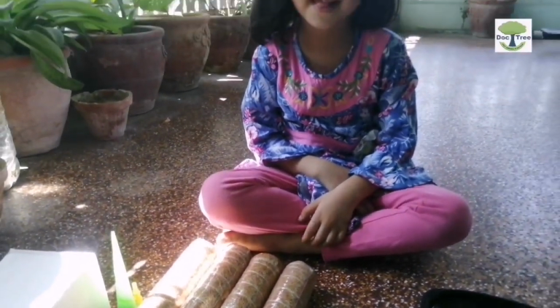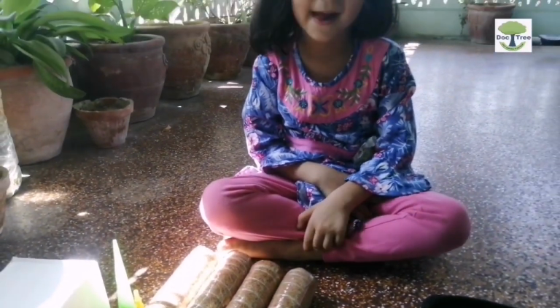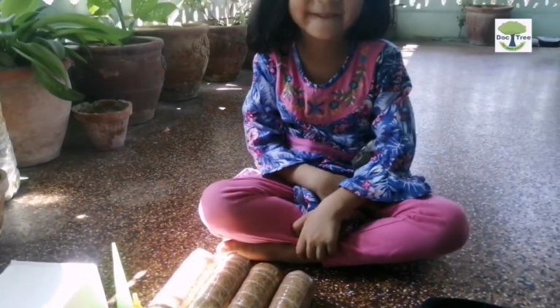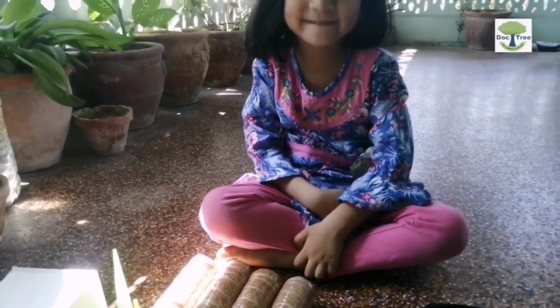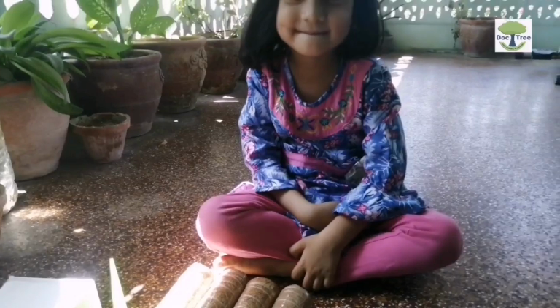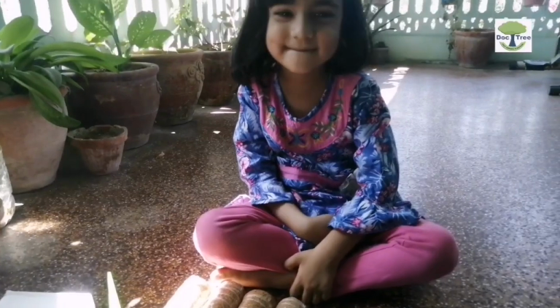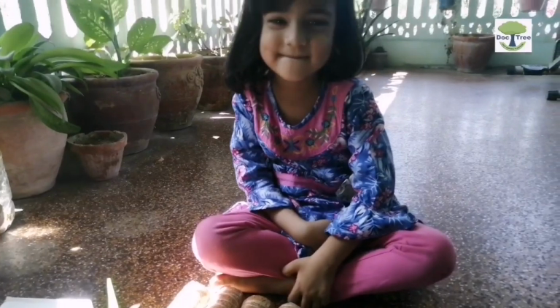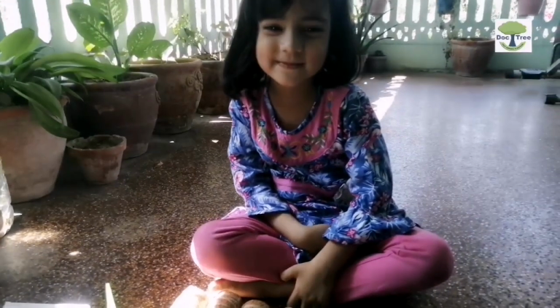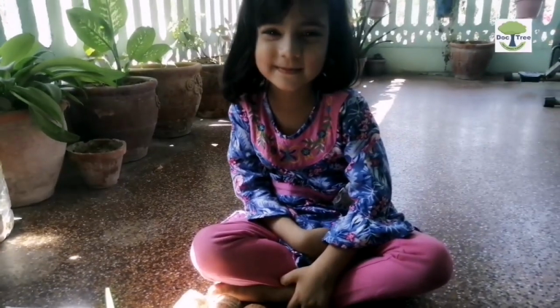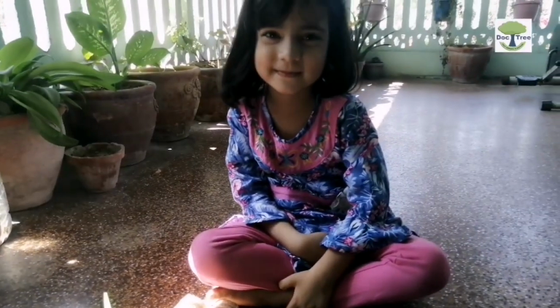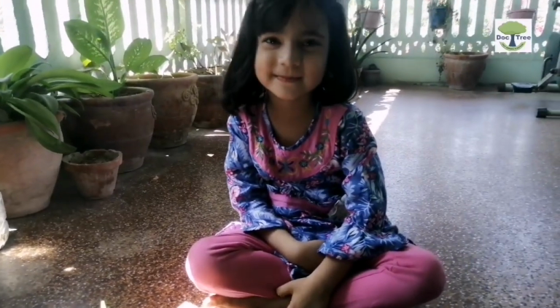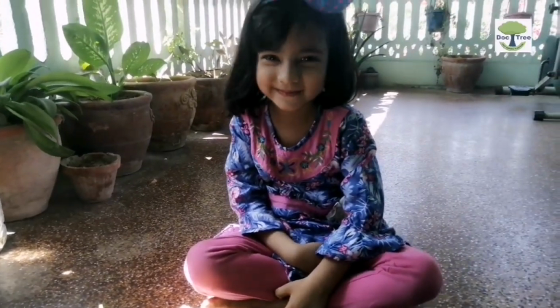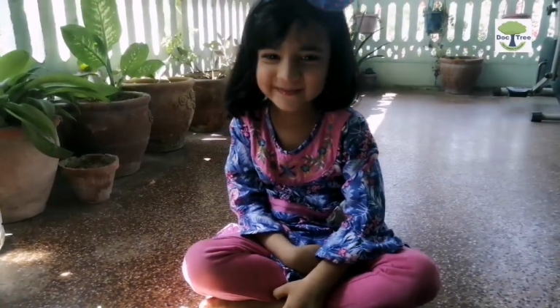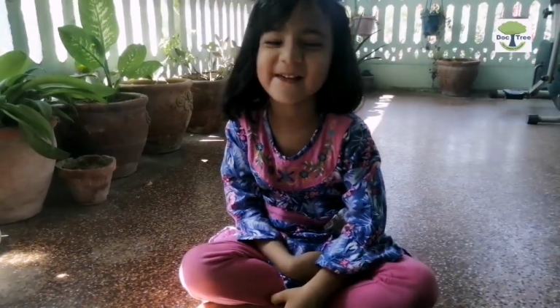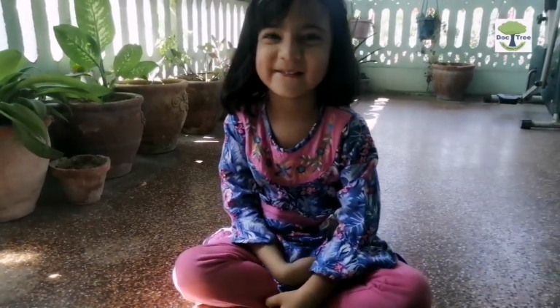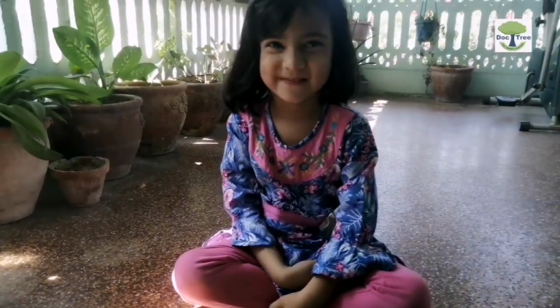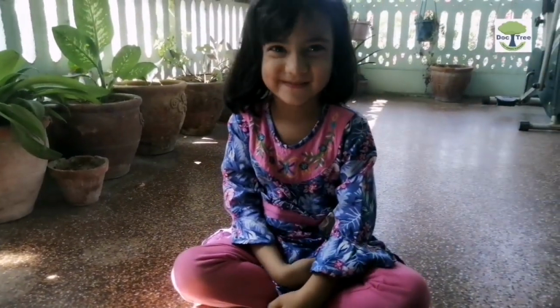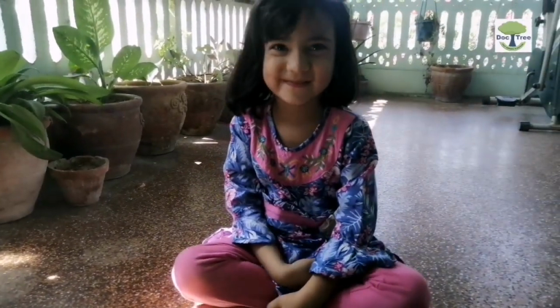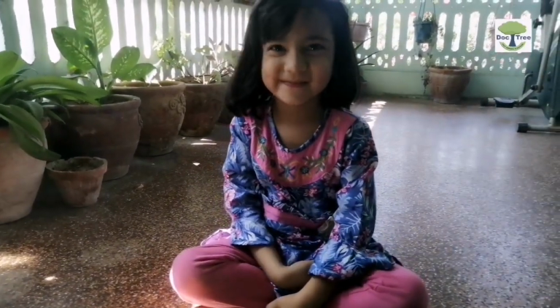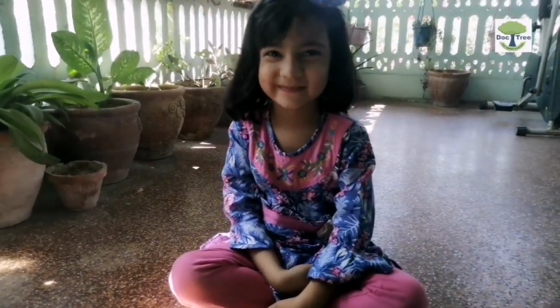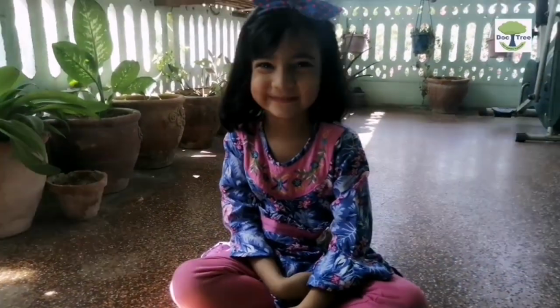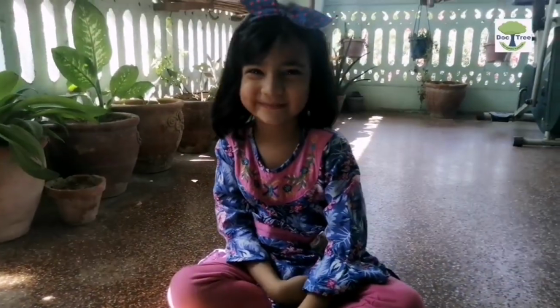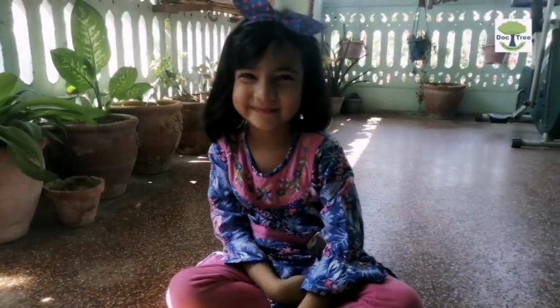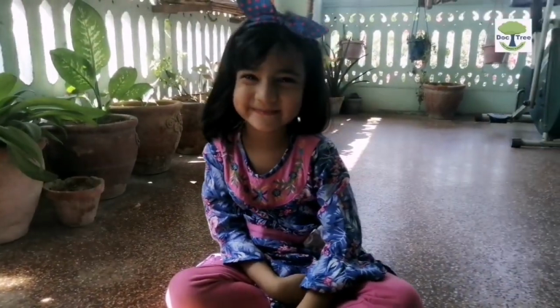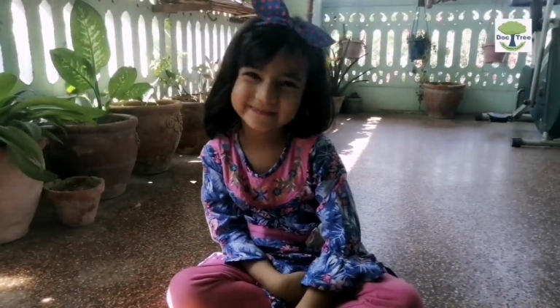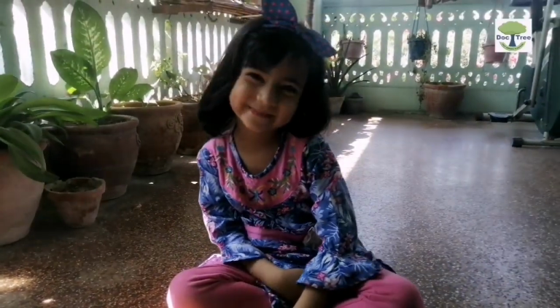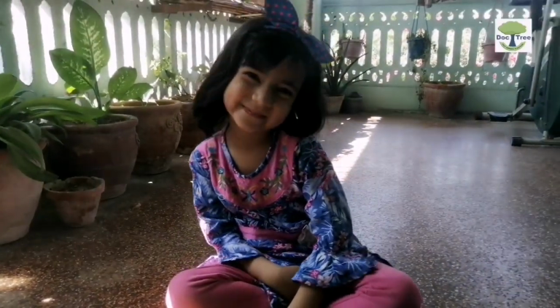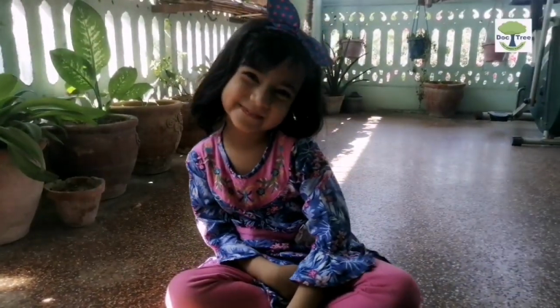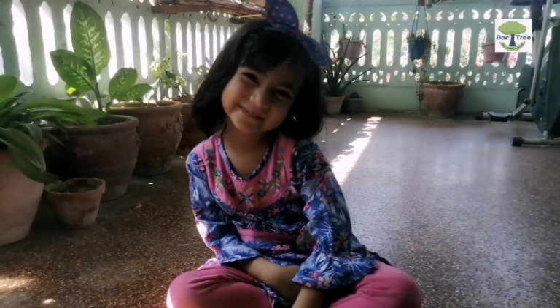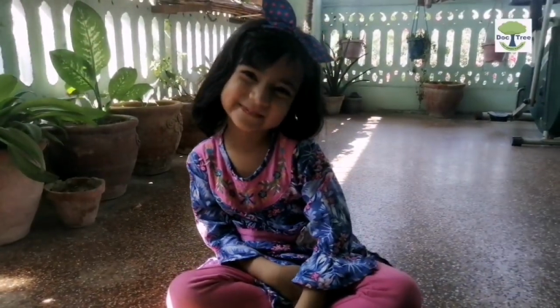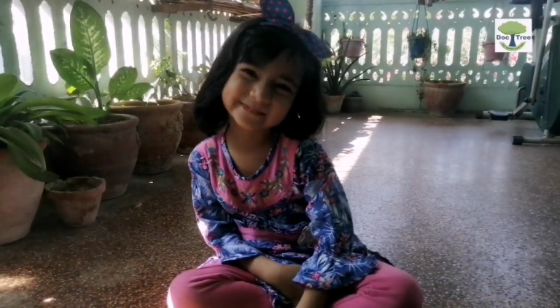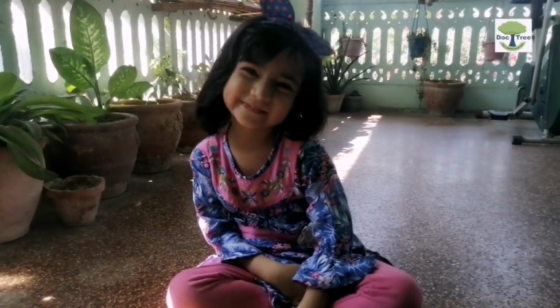Sara, are you happy? Do post your feedback in the comment section. Much love, team Doctree.